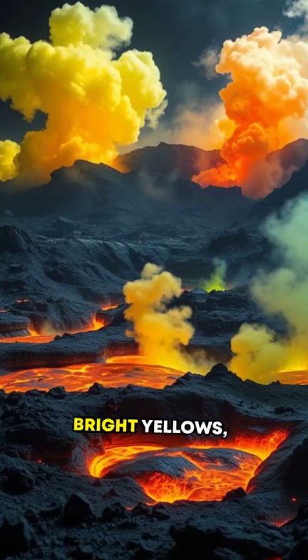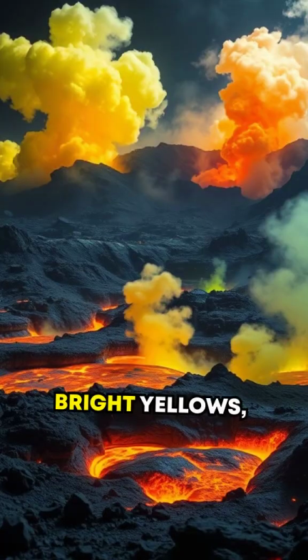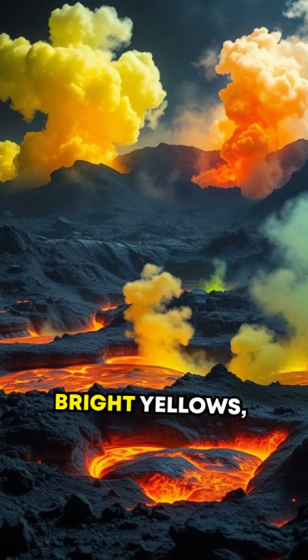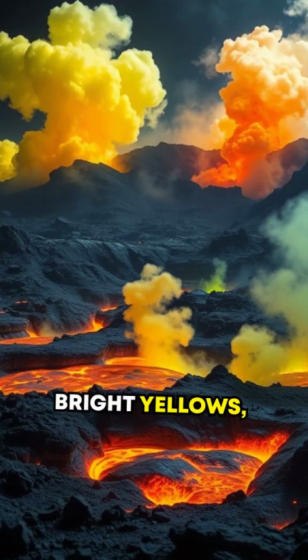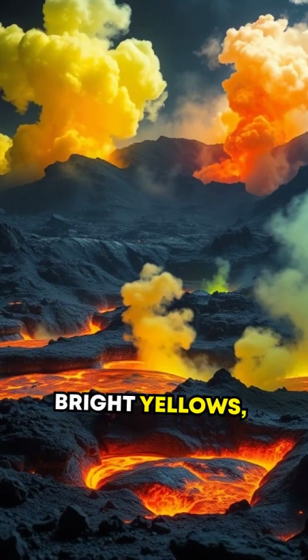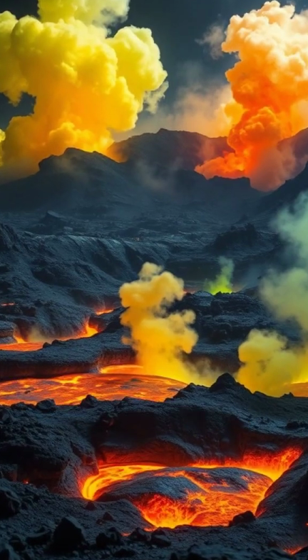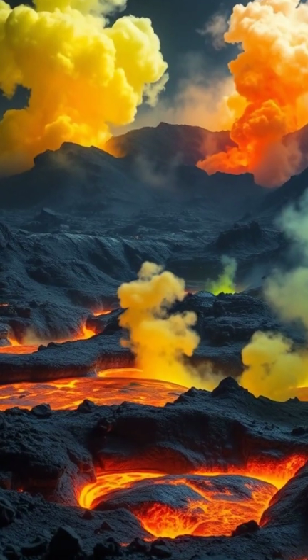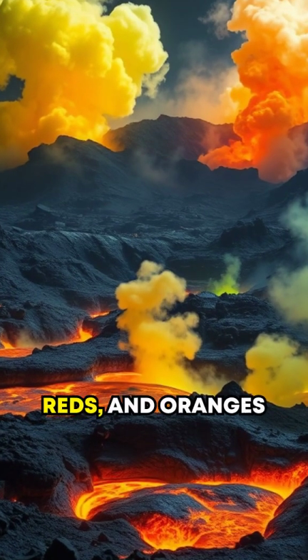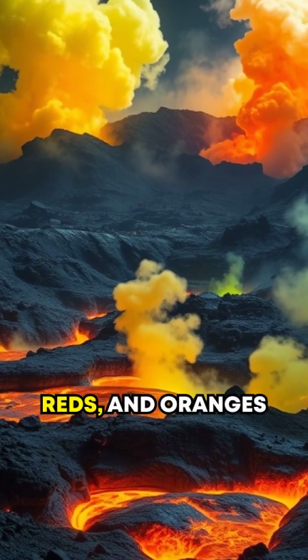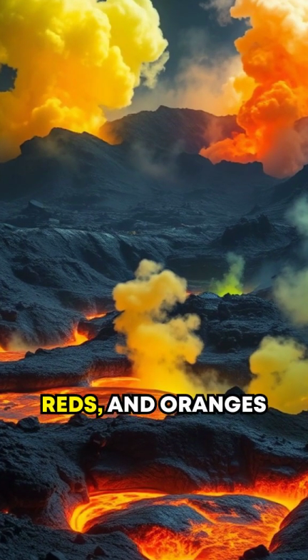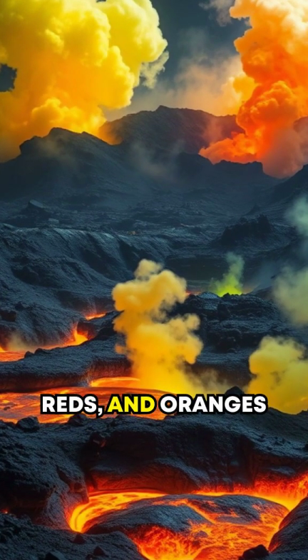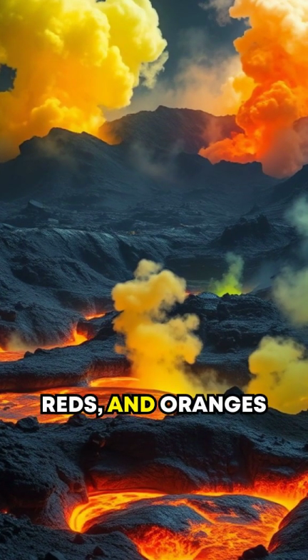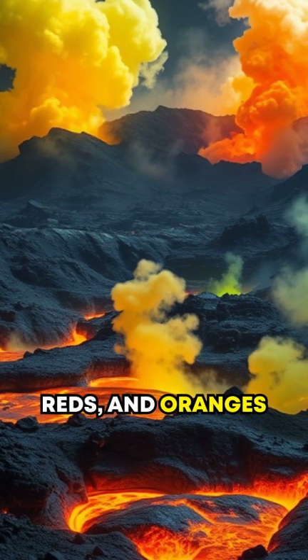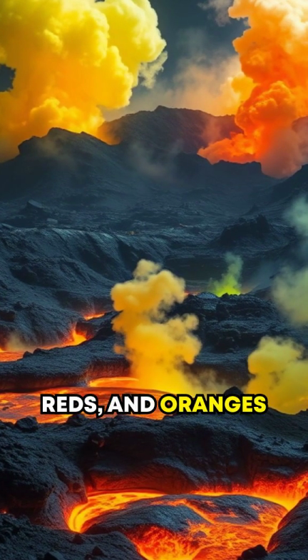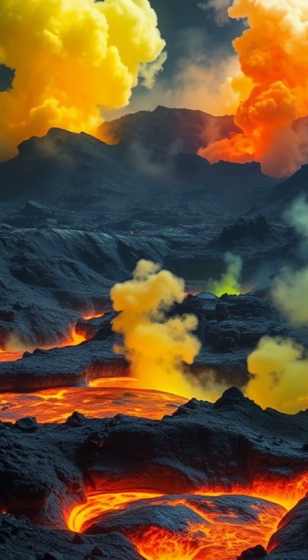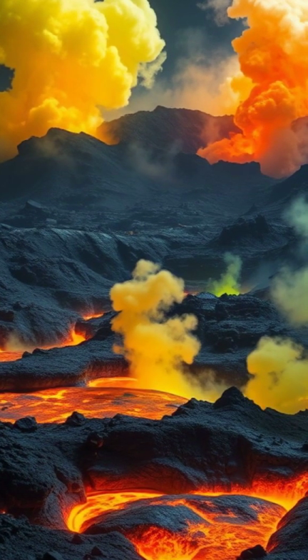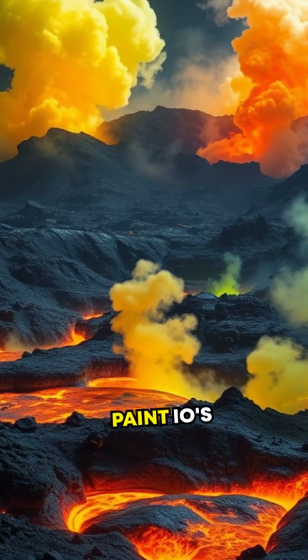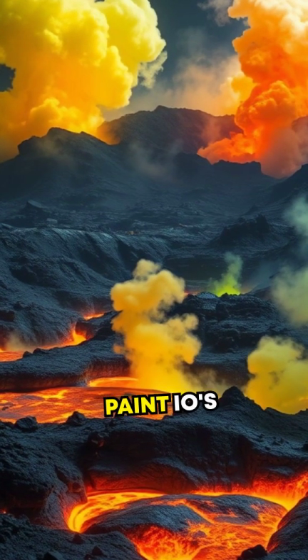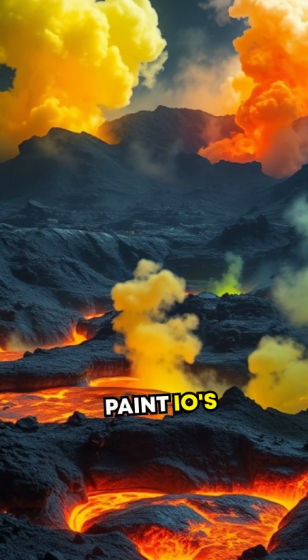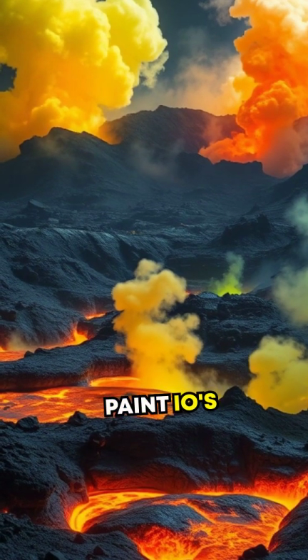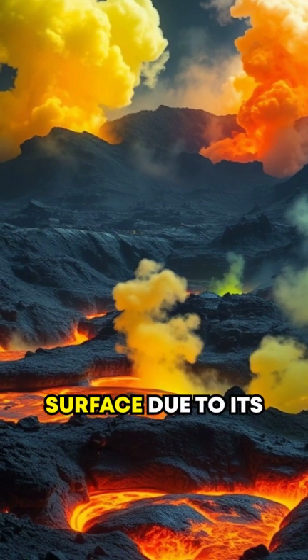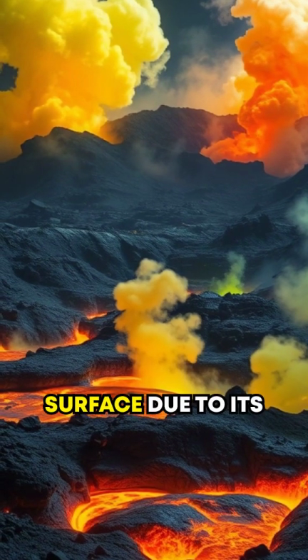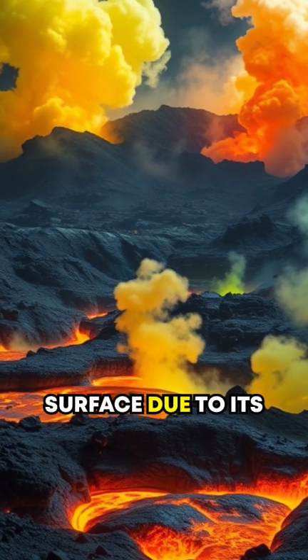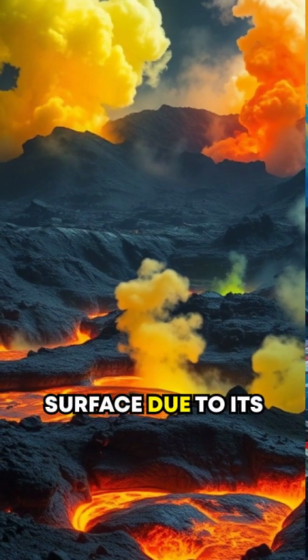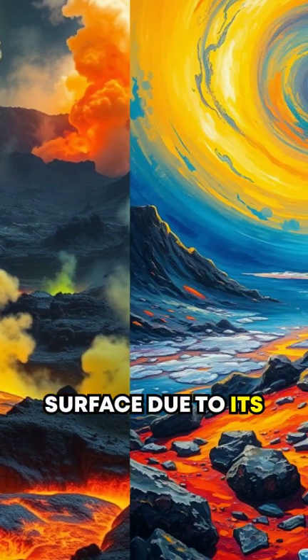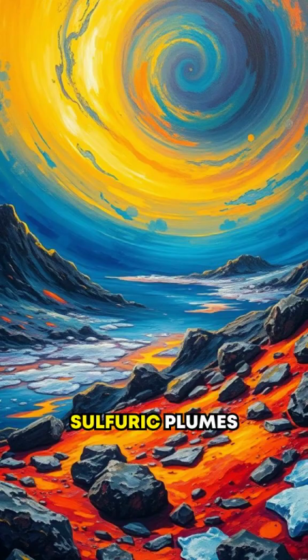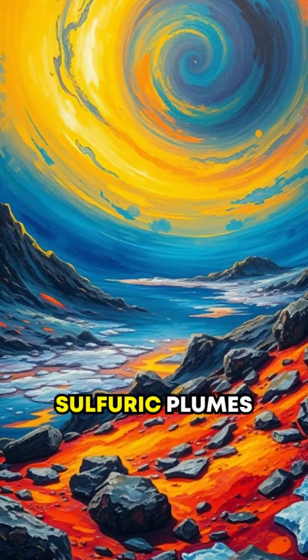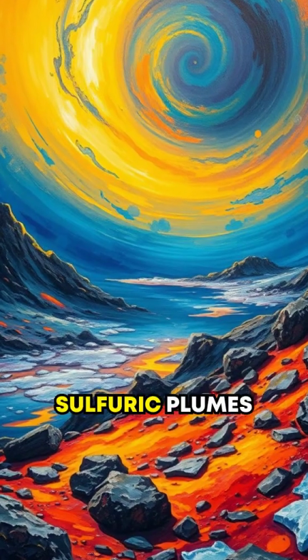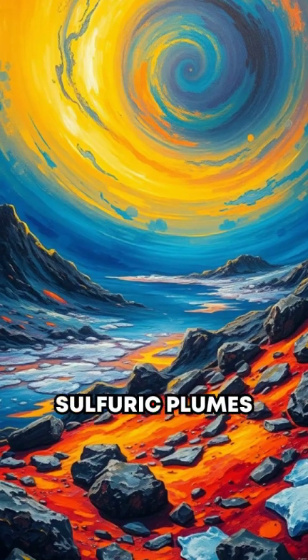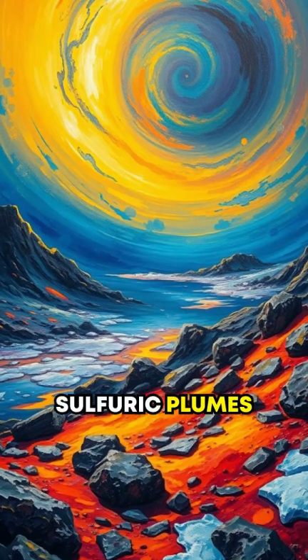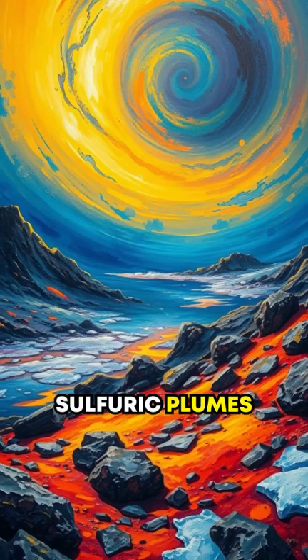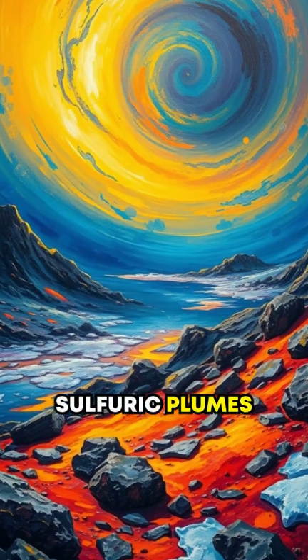Bright yellows, reds, and oranges paint Io's surface due to its sulfuric plumes.